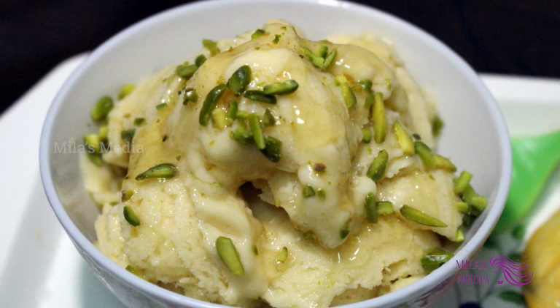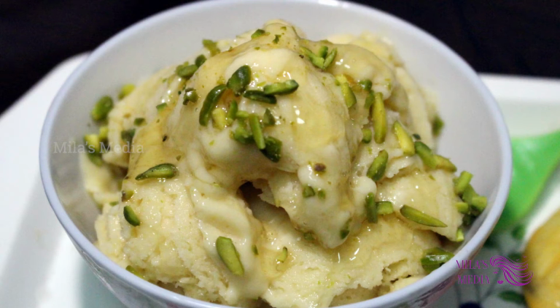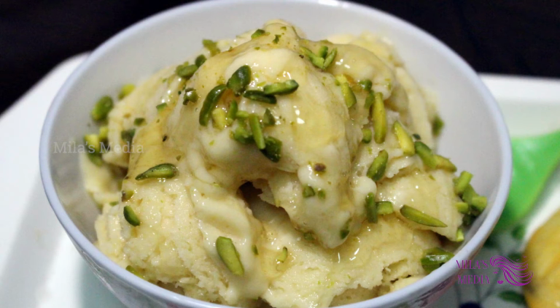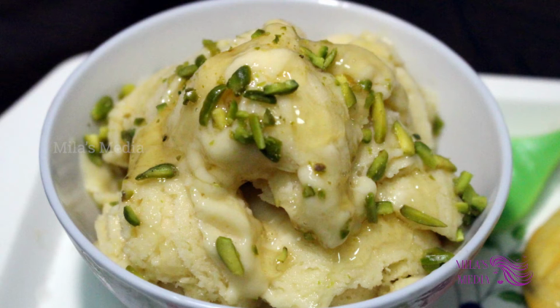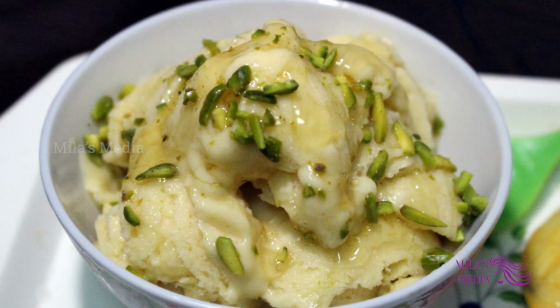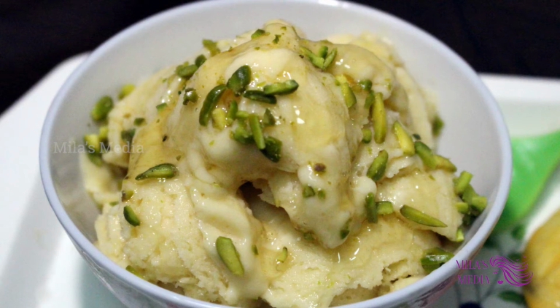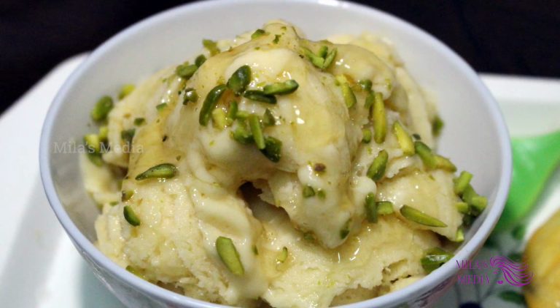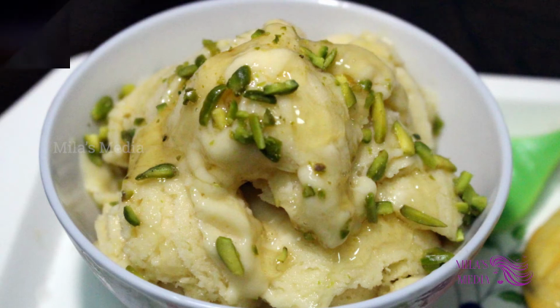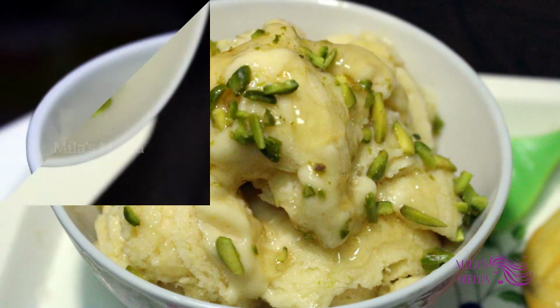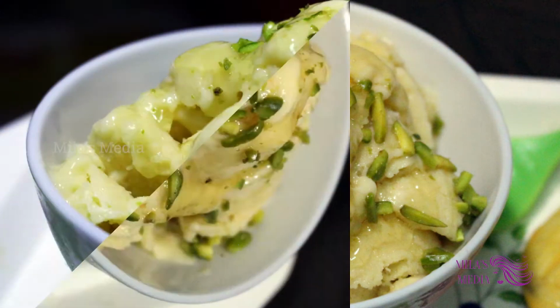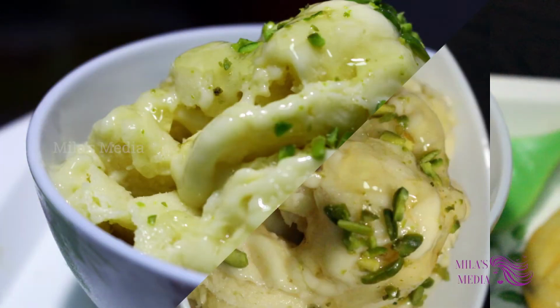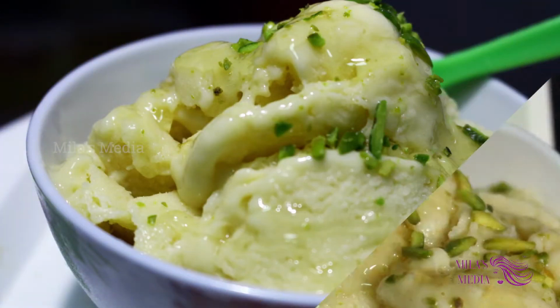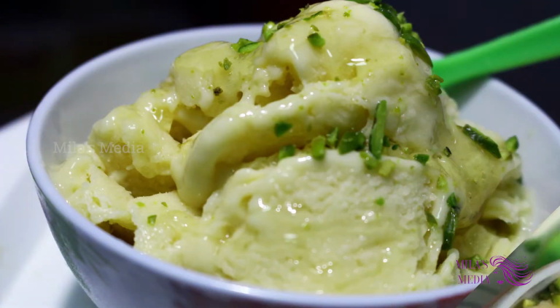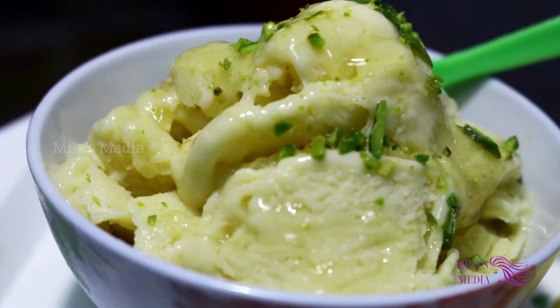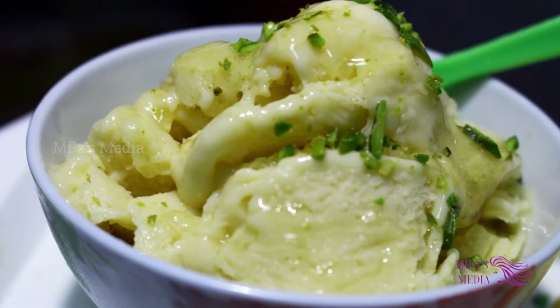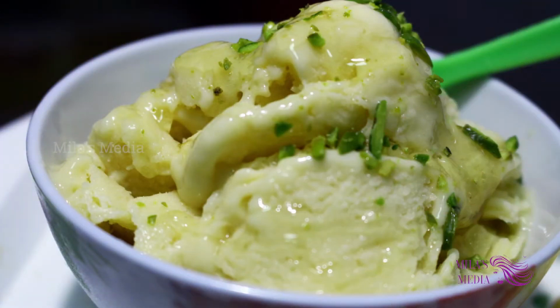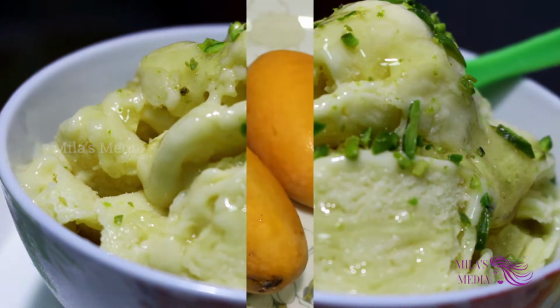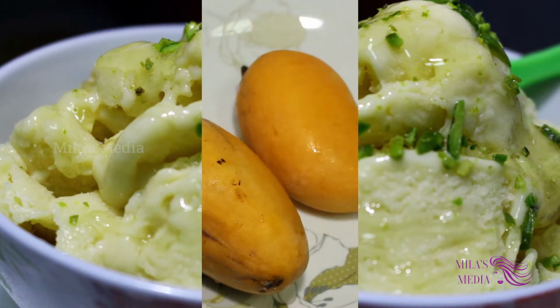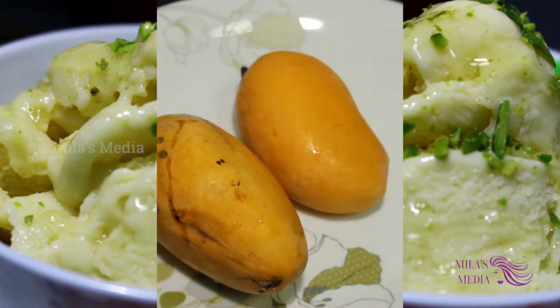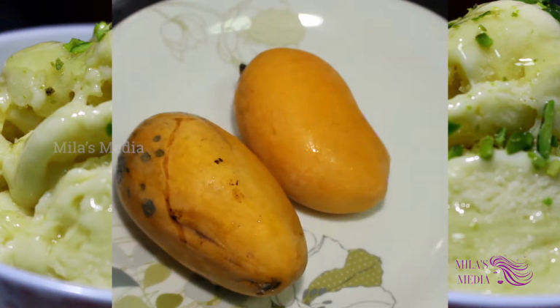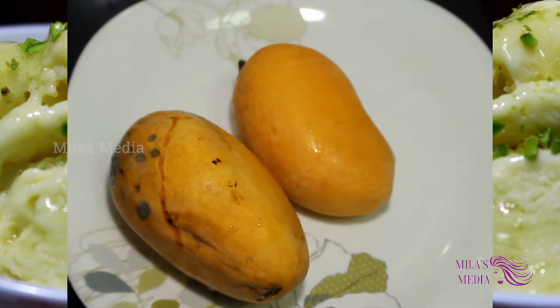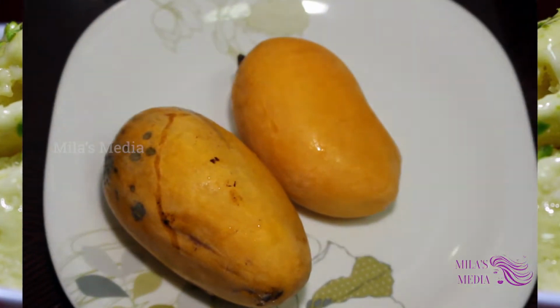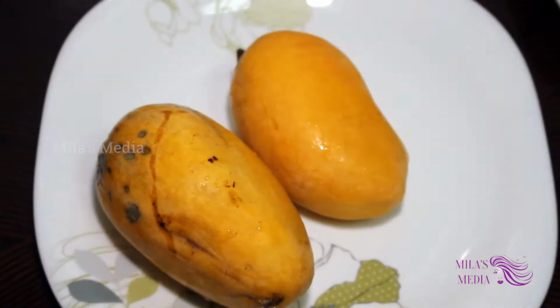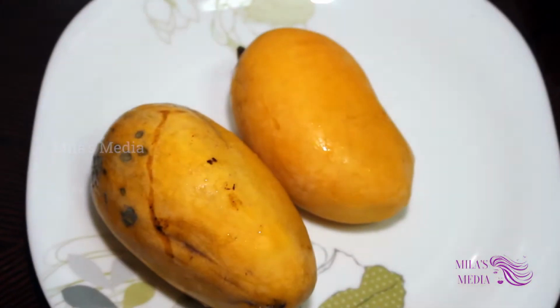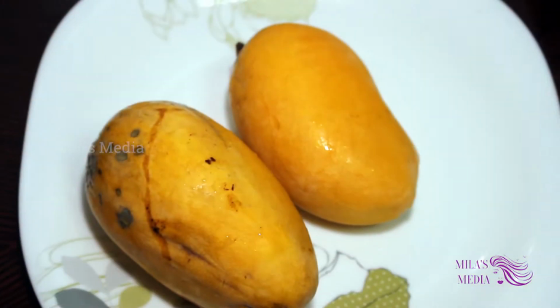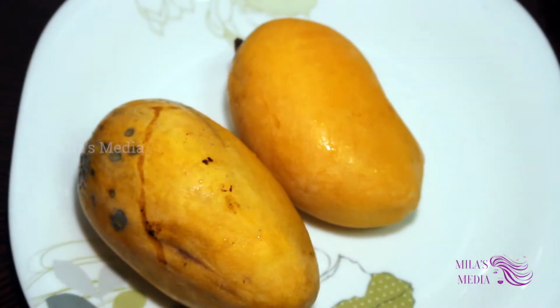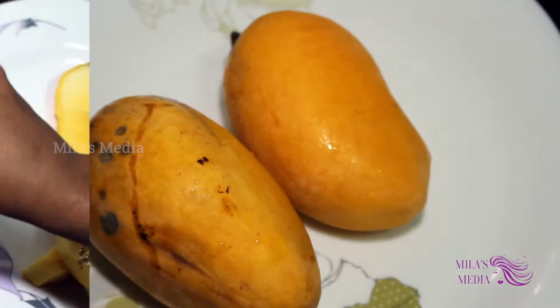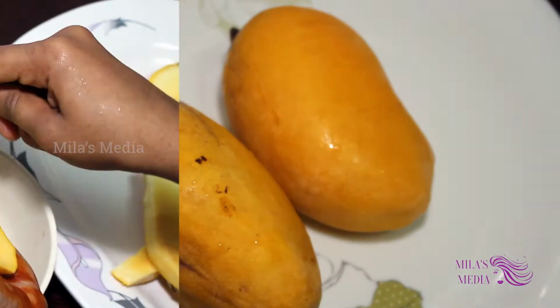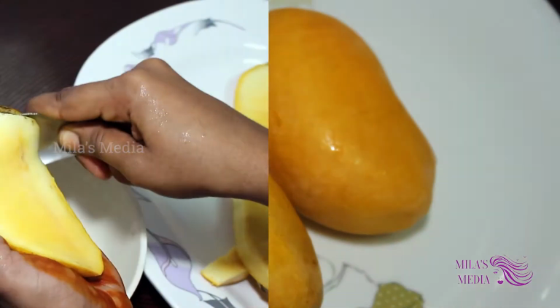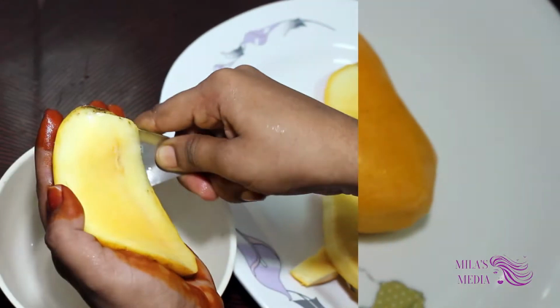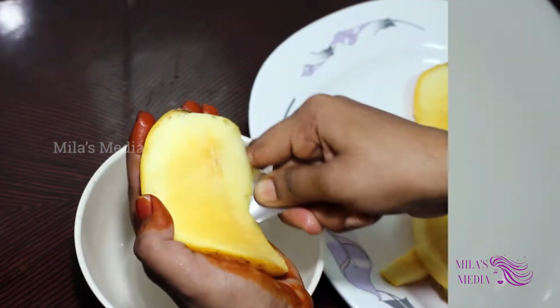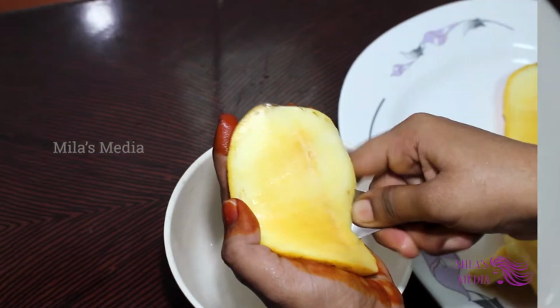Hi everyone, welcome to Milaz Media. In this video, we will talk about how to make ice cream.